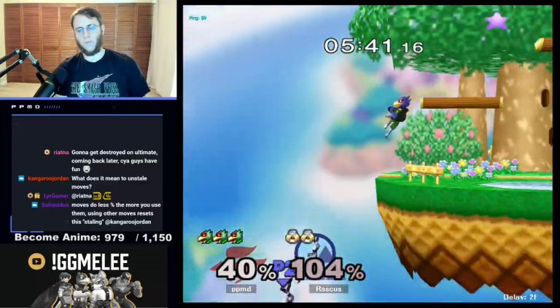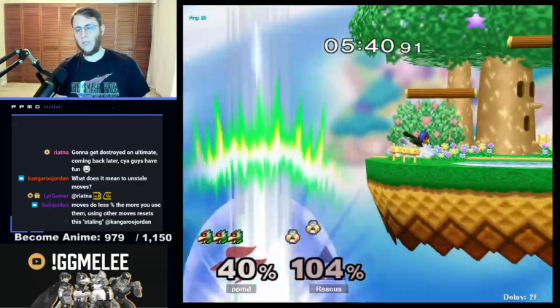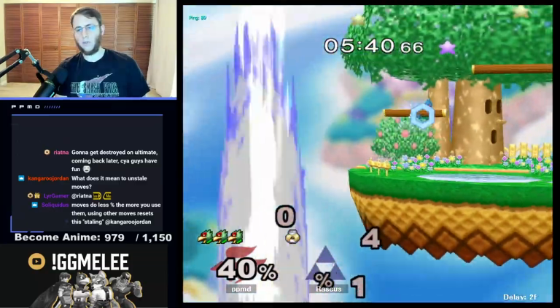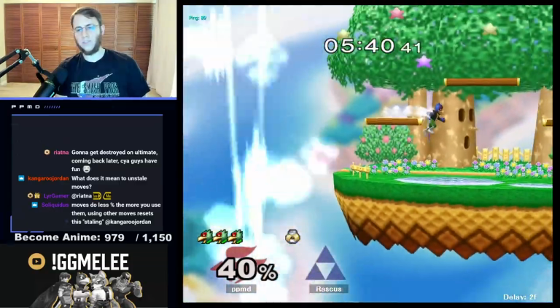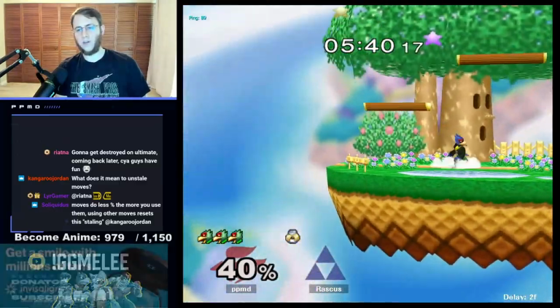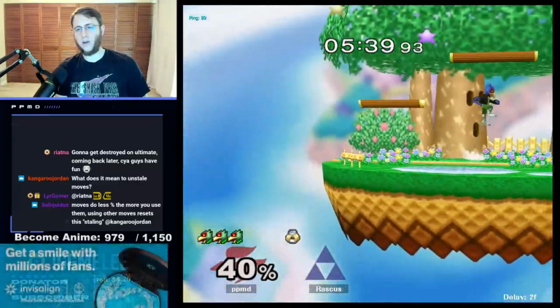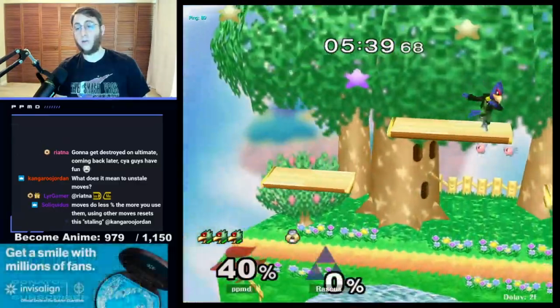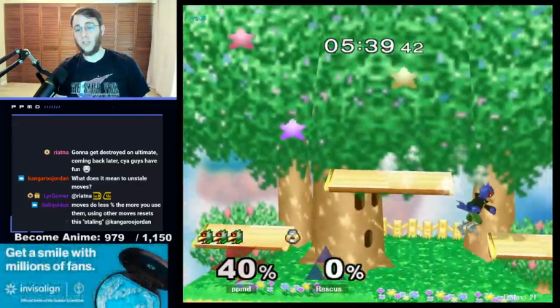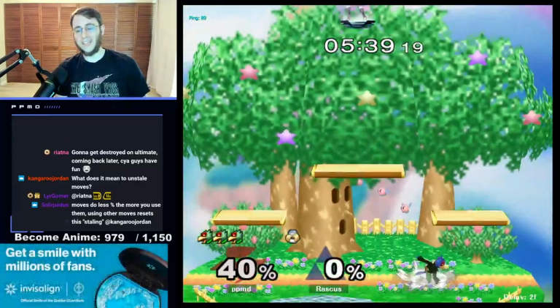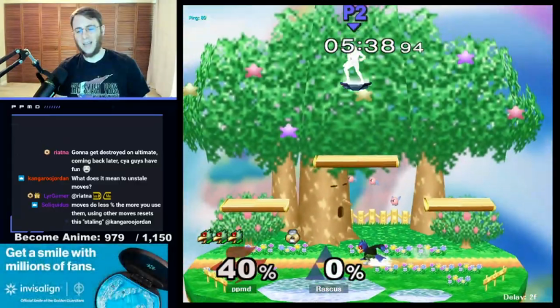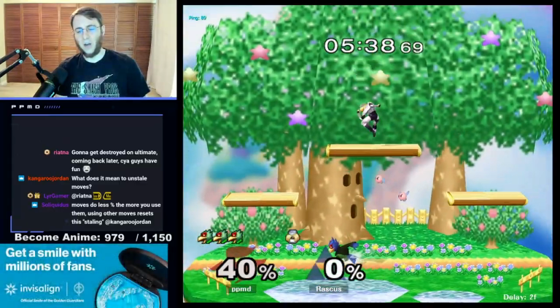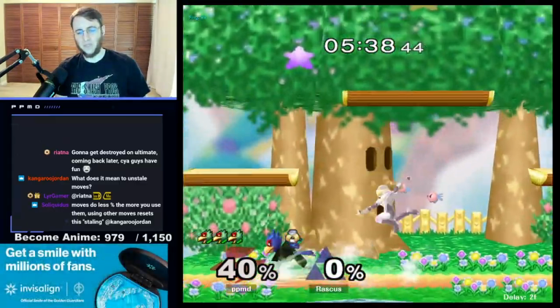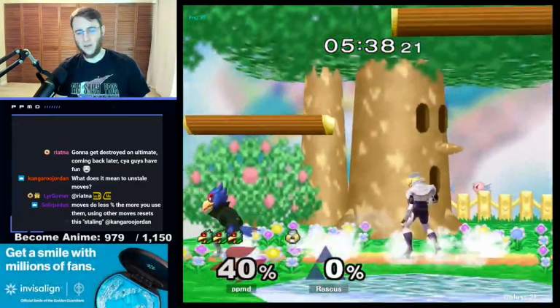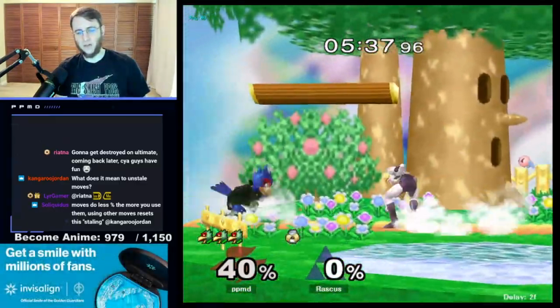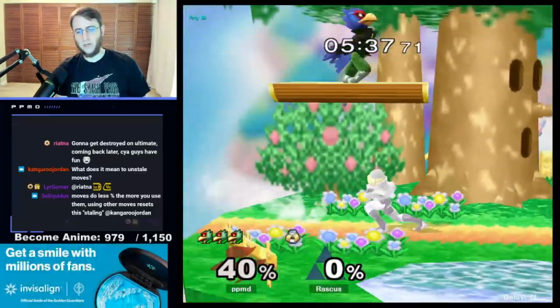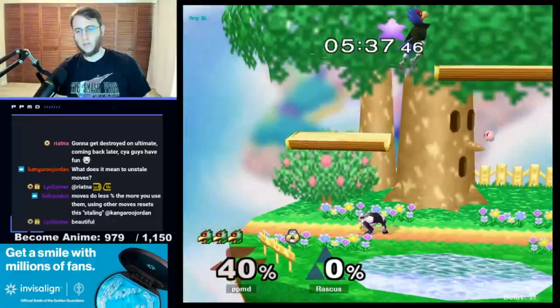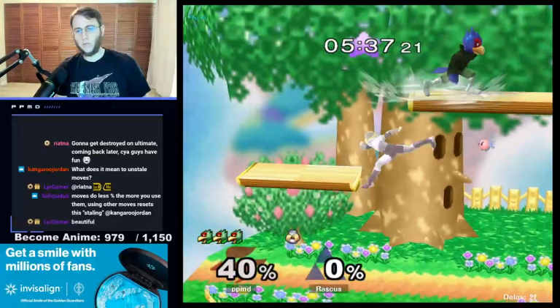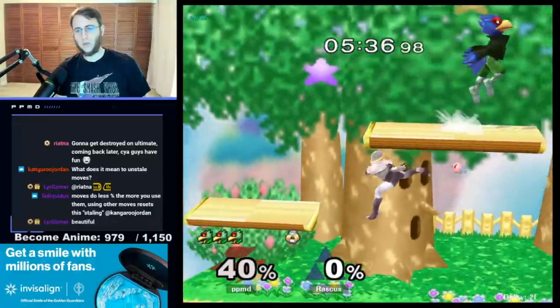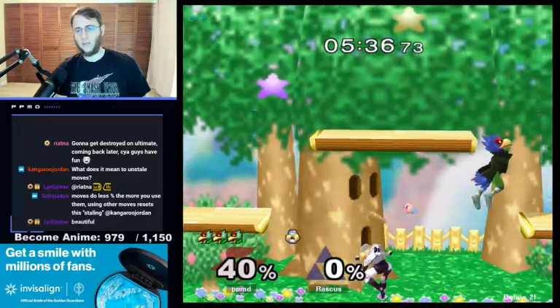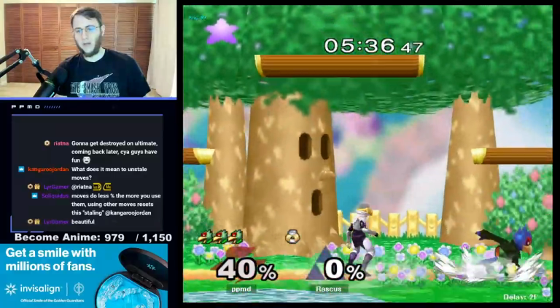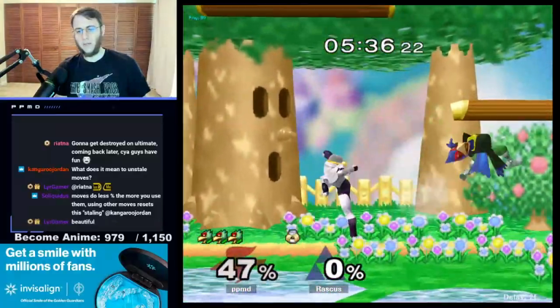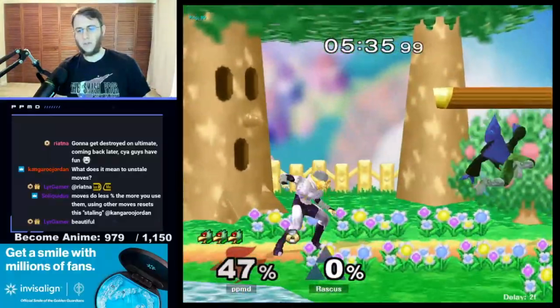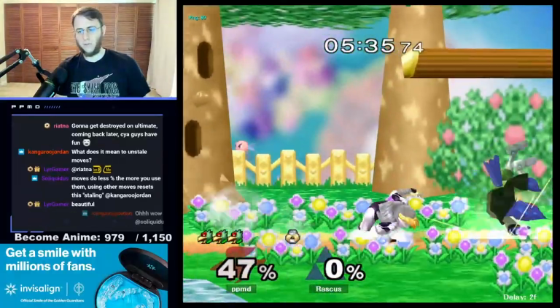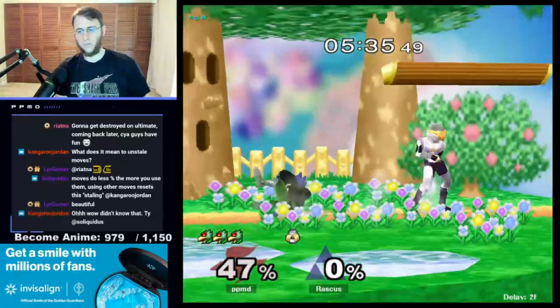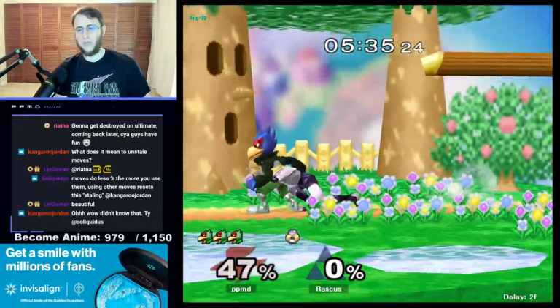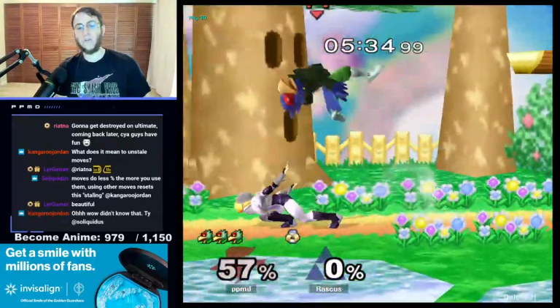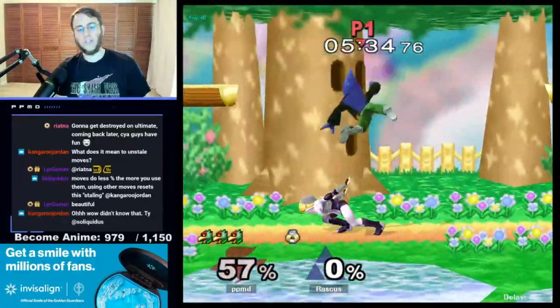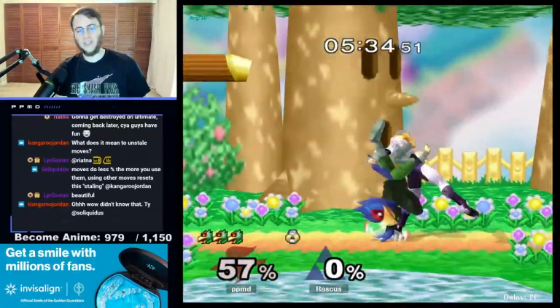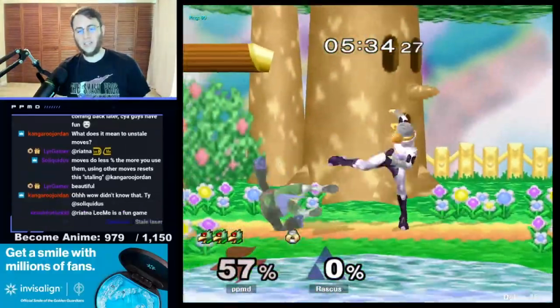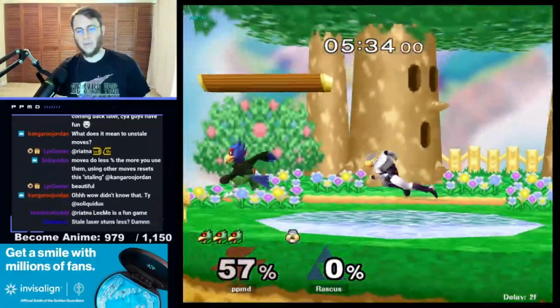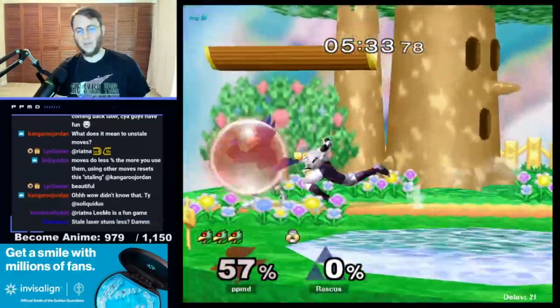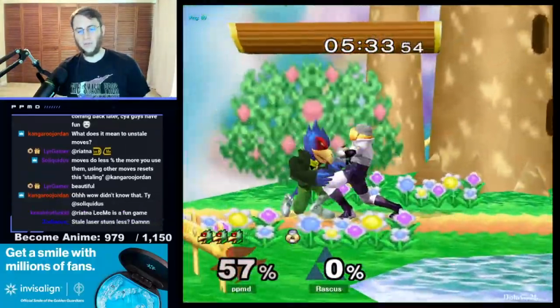And of course we just down air her now. She can slide off this down air, so we have to make sure we keep that in mind. There's Sheik landing and coming in with the f-tilt.